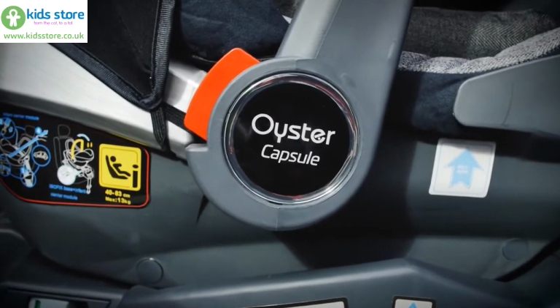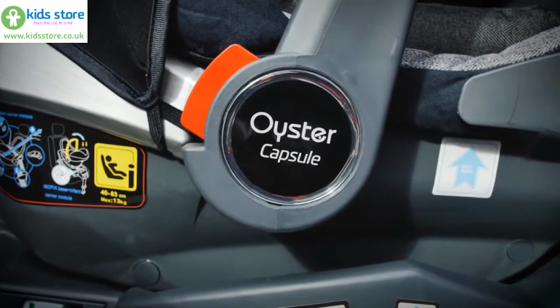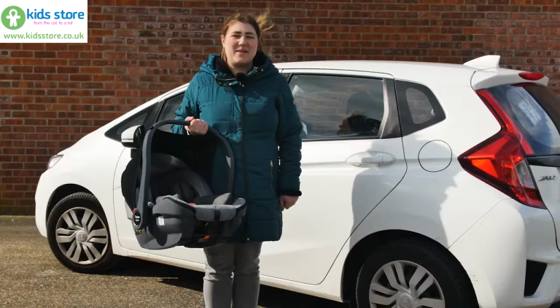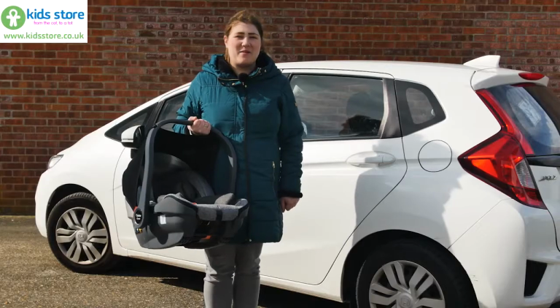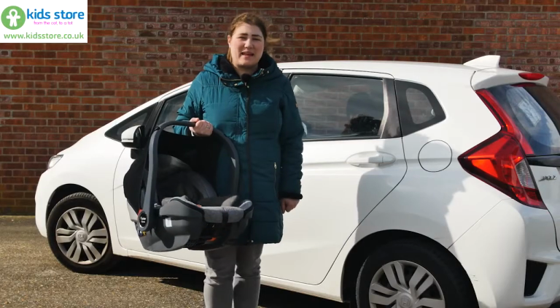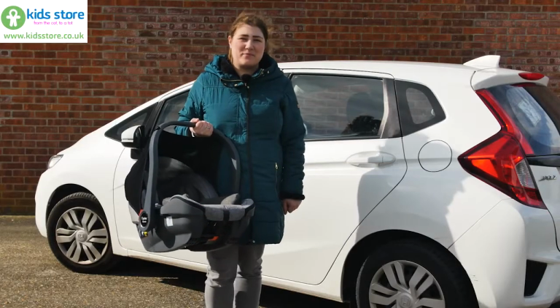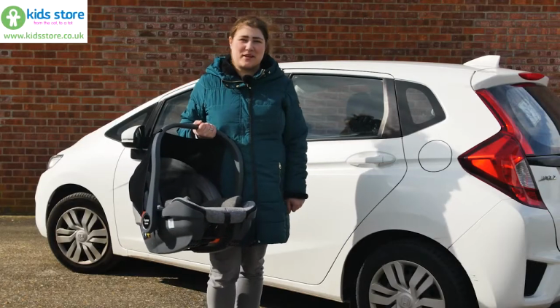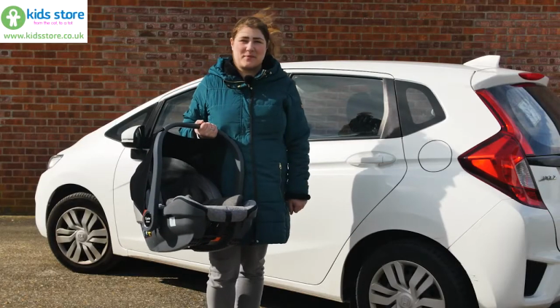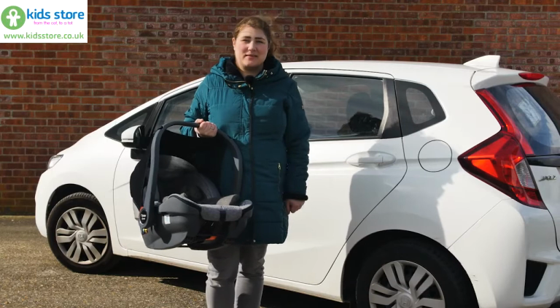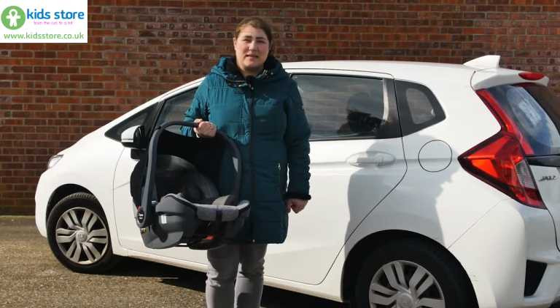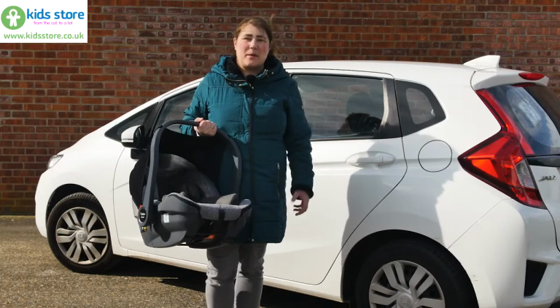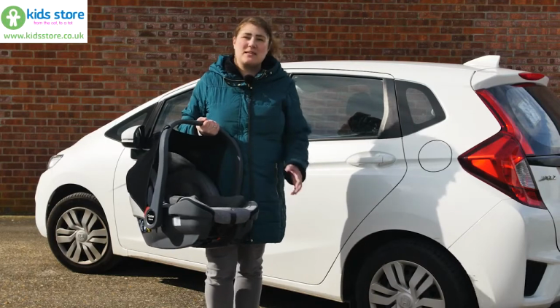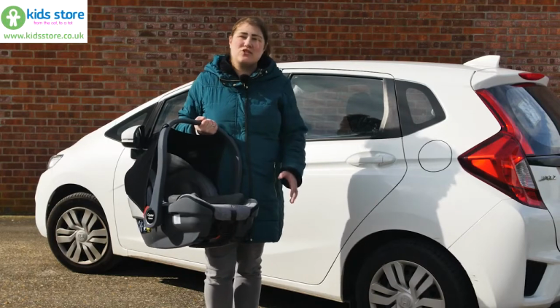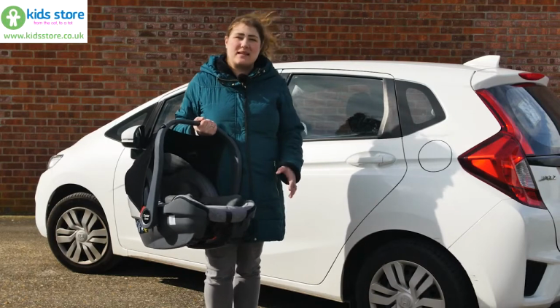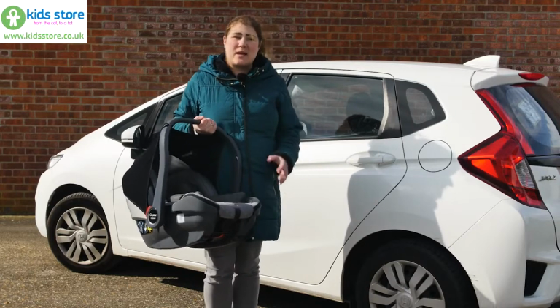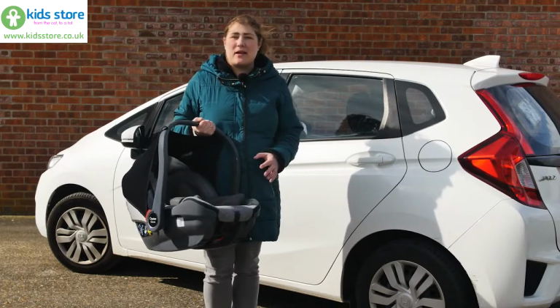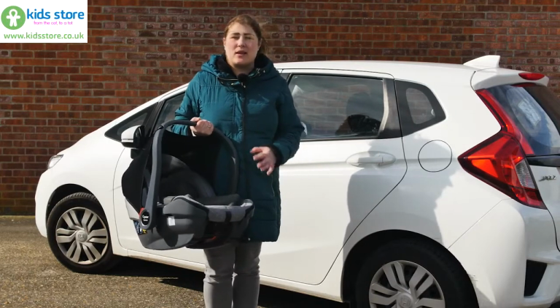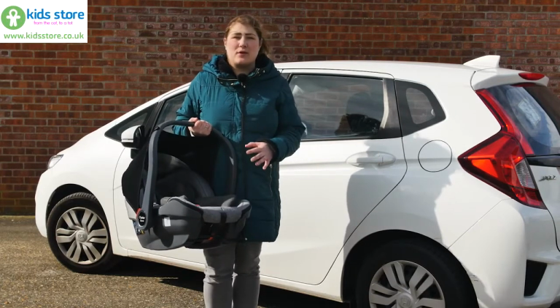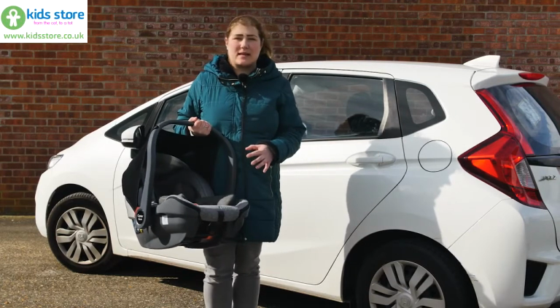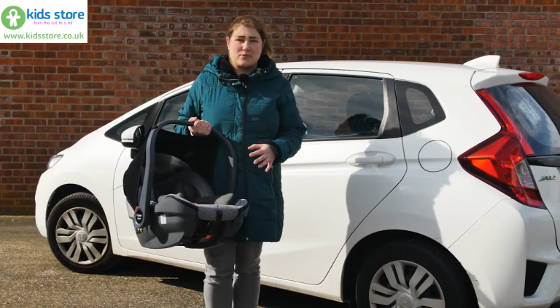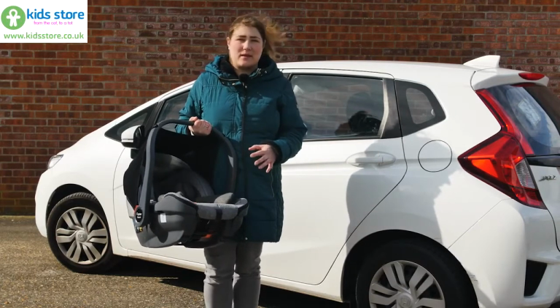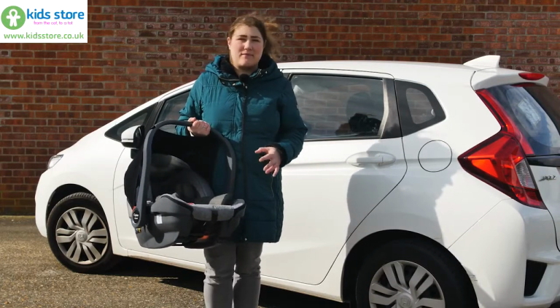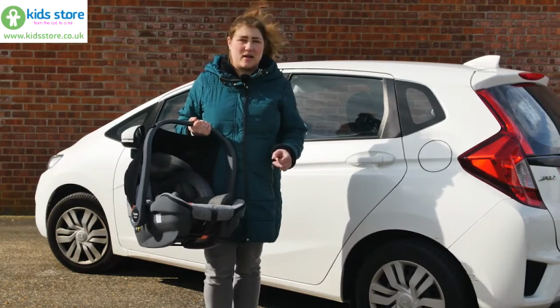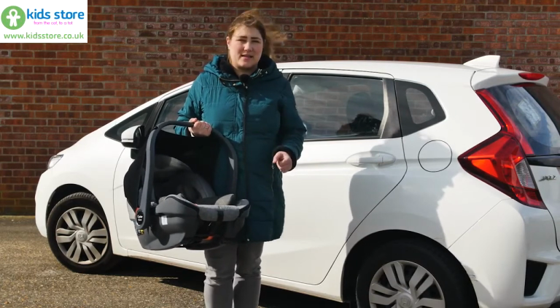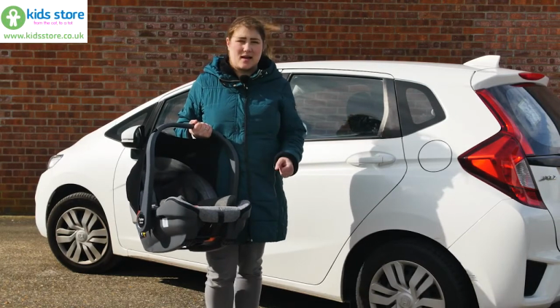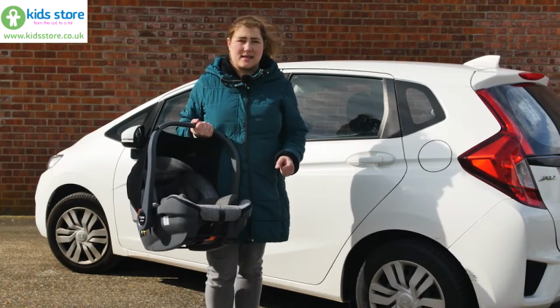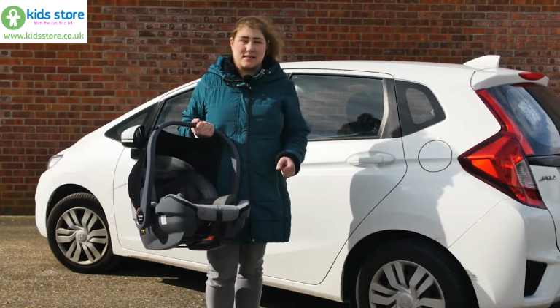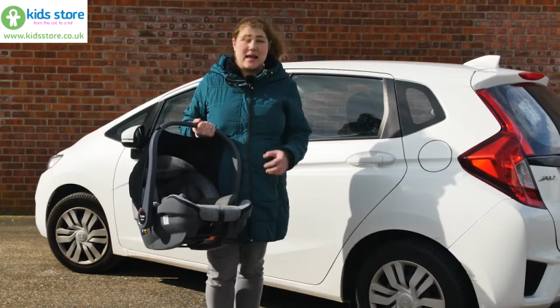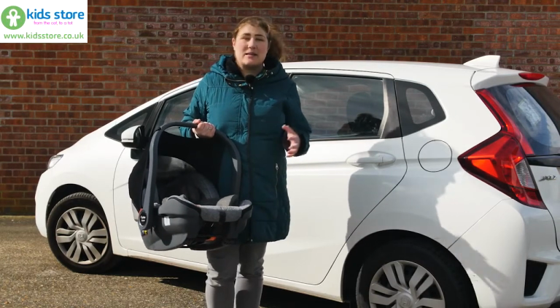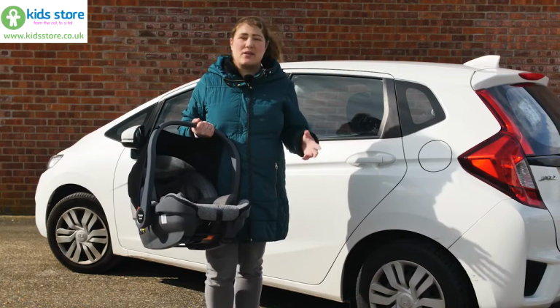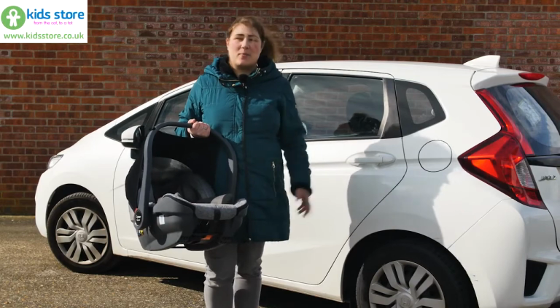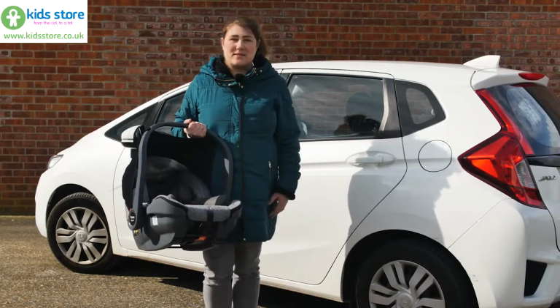Hello, I'm Kelly from Pushchair Expert. BabyStyle just released their brand new Oyster Capsule infant i-size car seat and I'm going to tell you all about it.